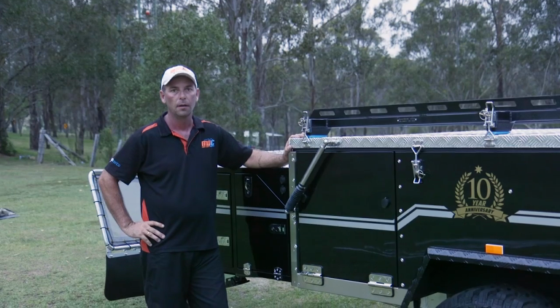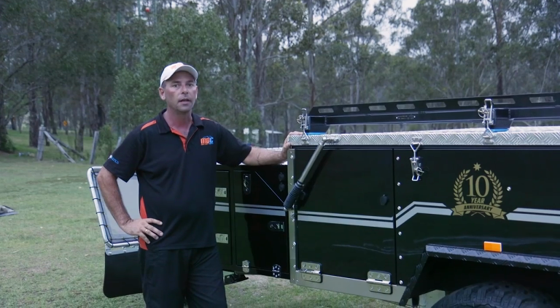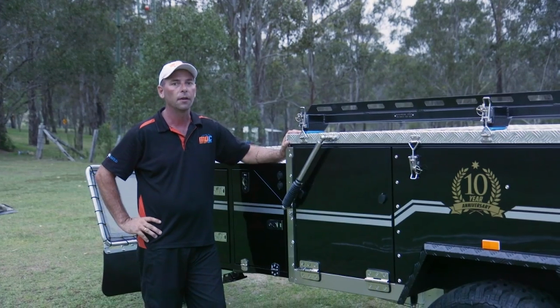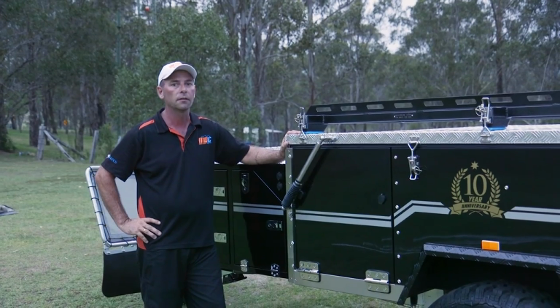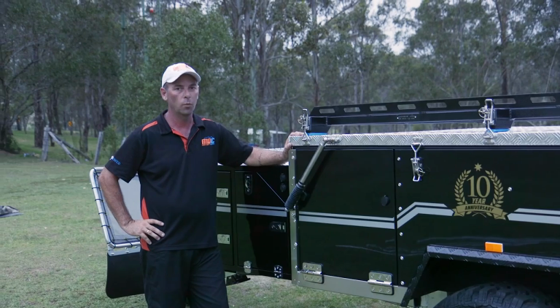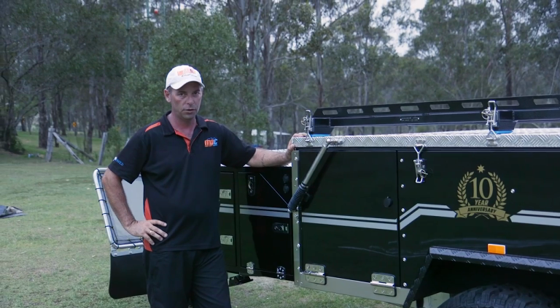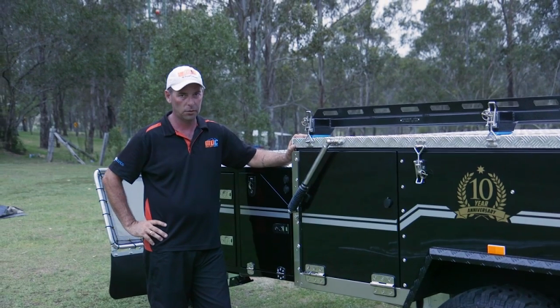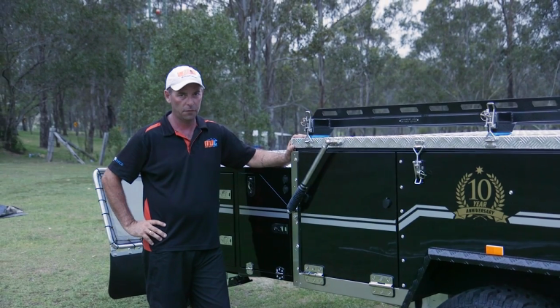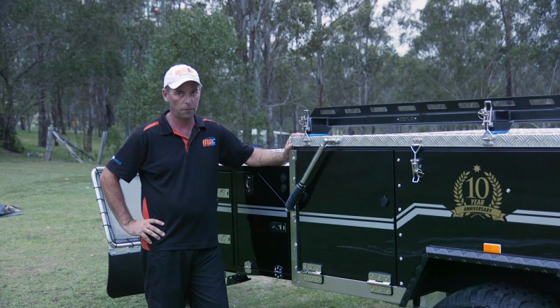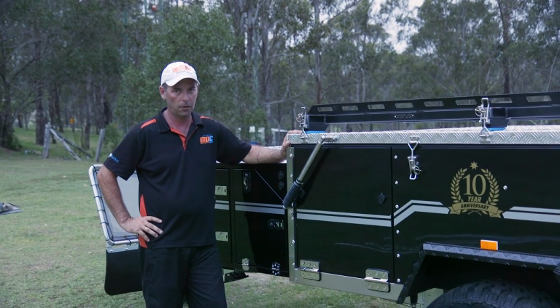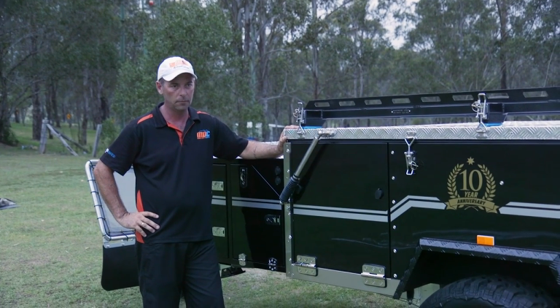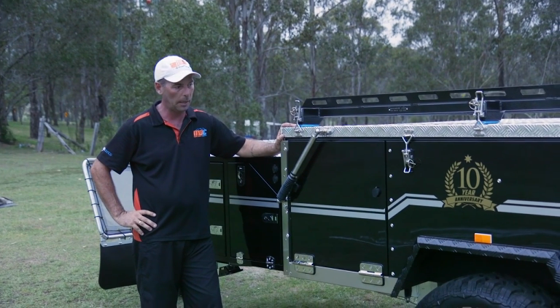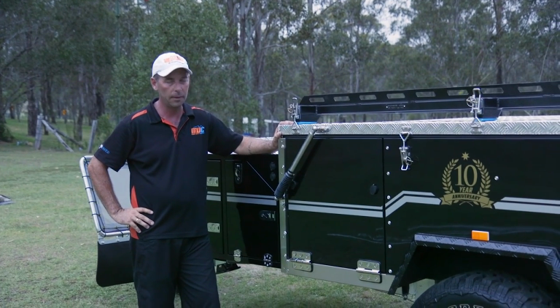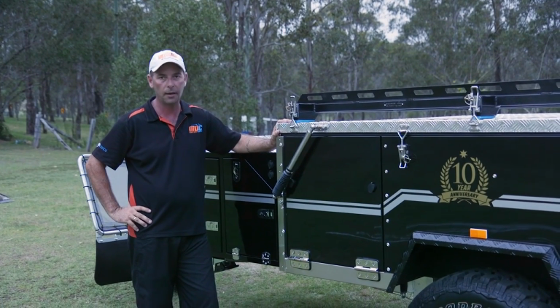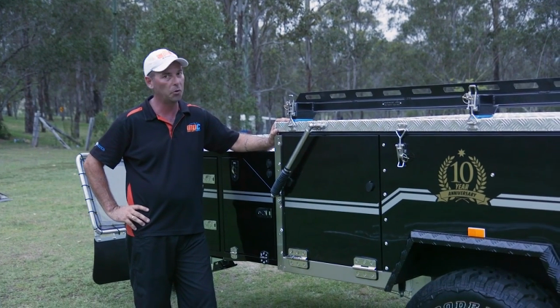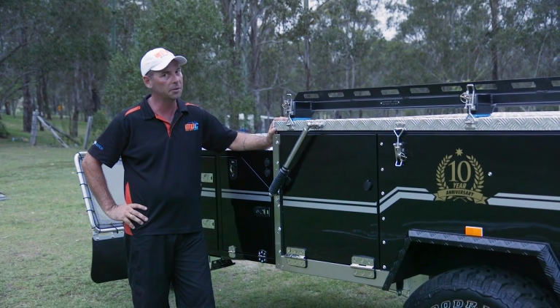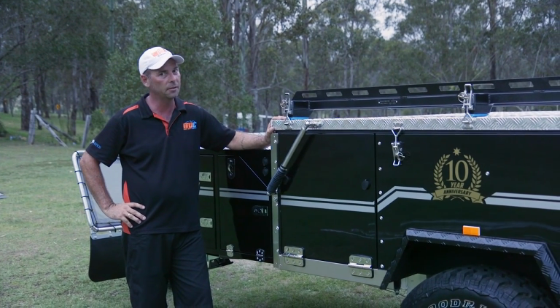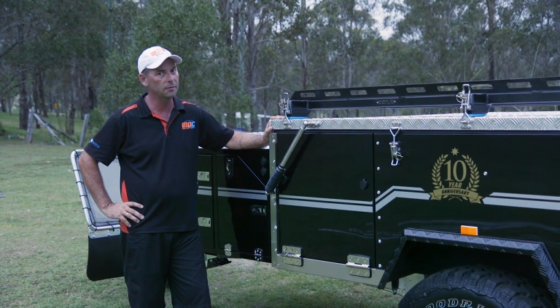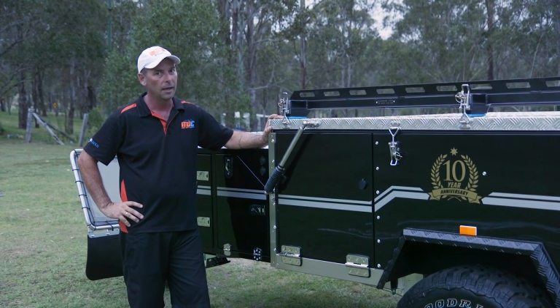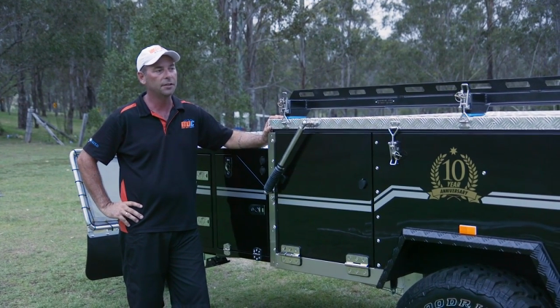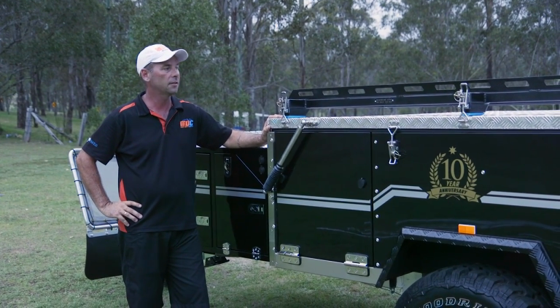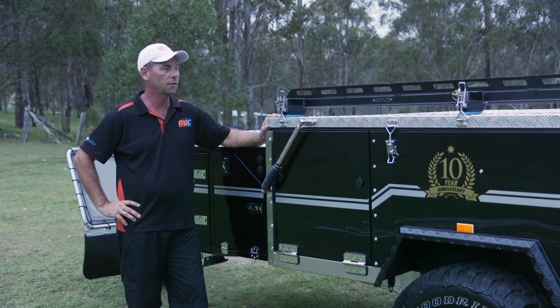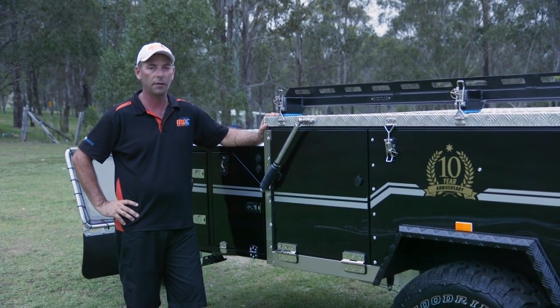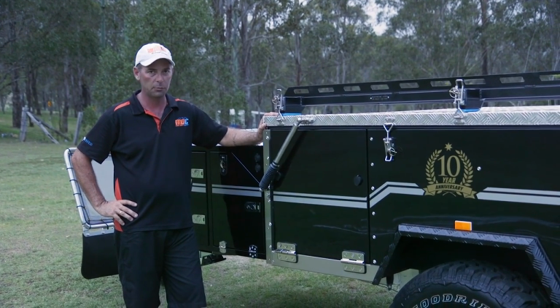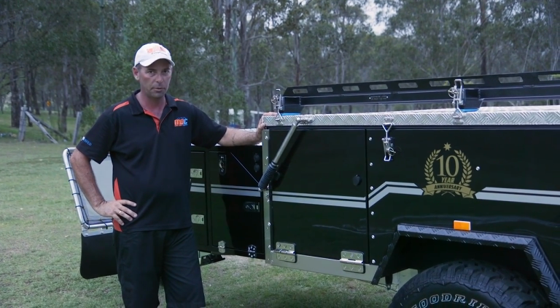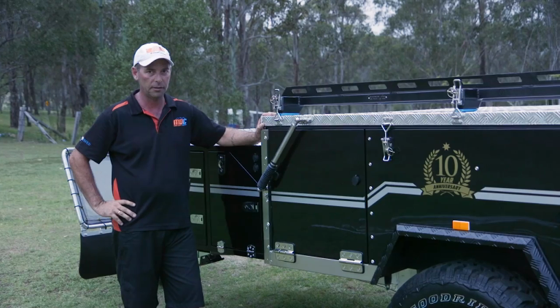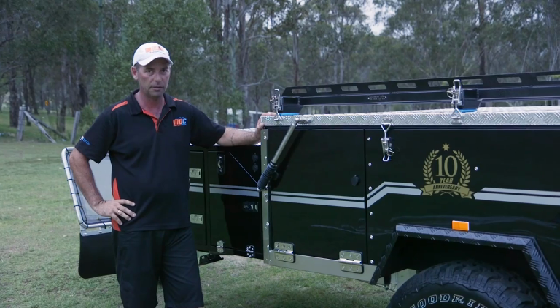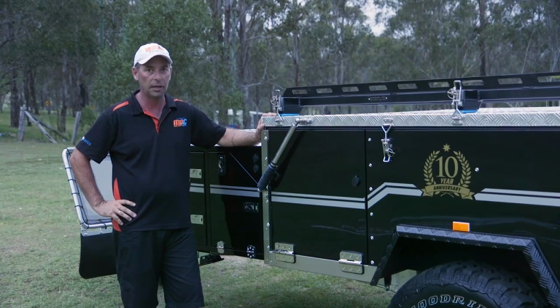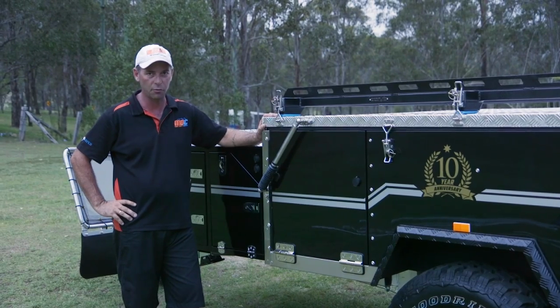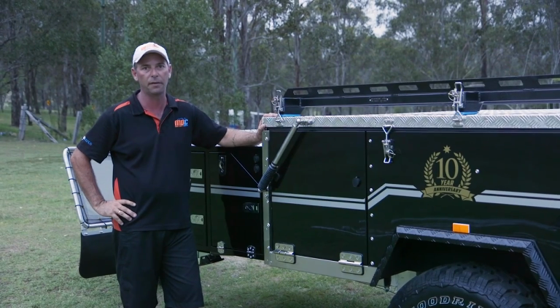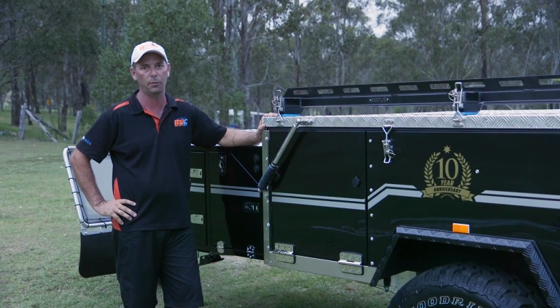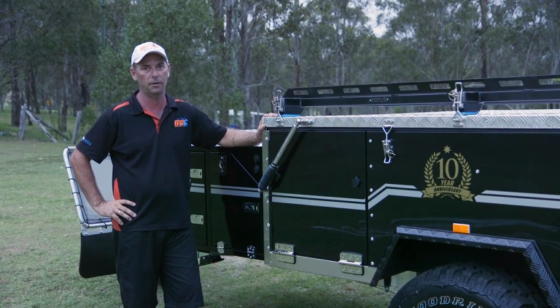There you go folks — one Jackson Forward Fold, up and down, nice and easy. As you can see, it's a very simple process. You can have some great fun with it.